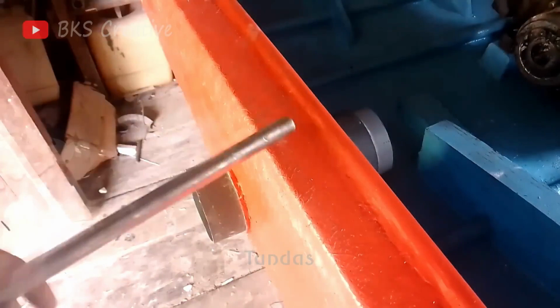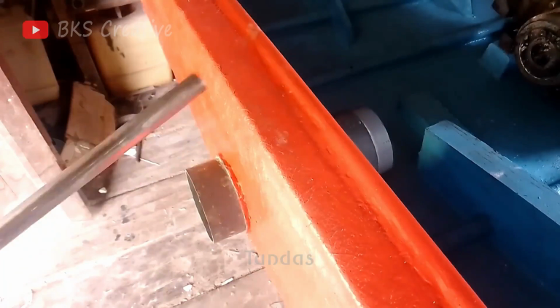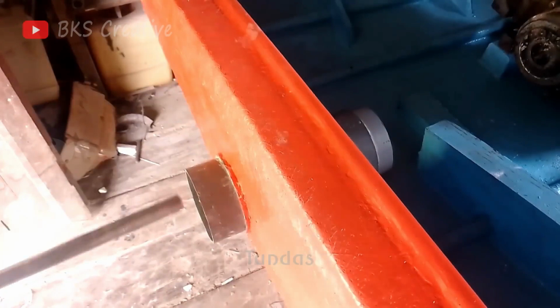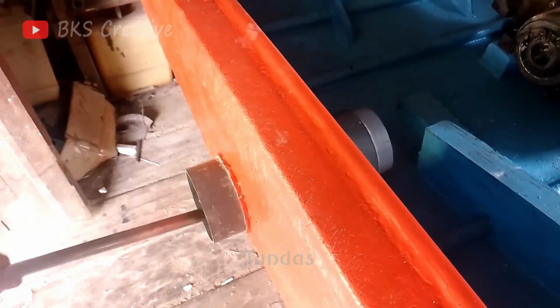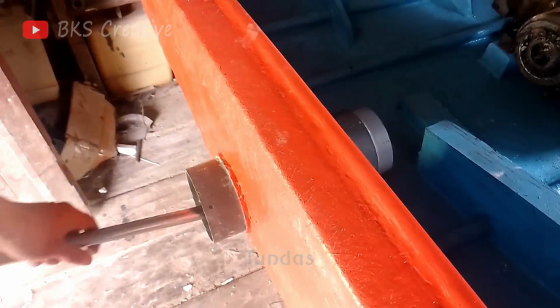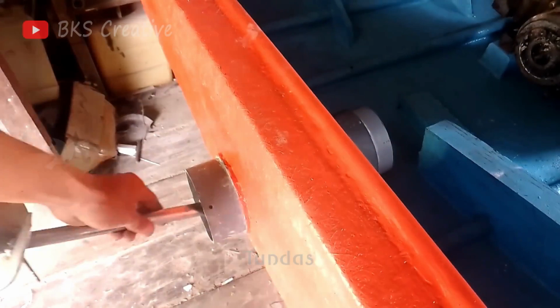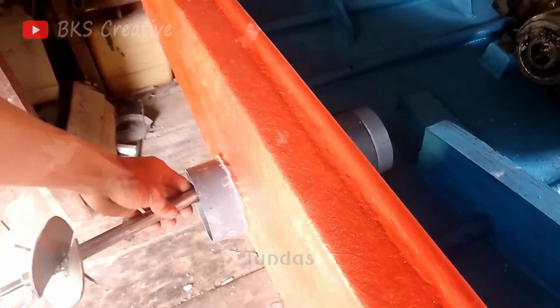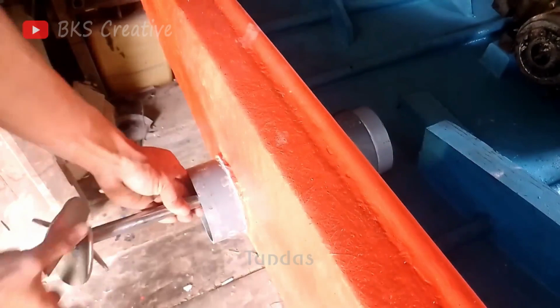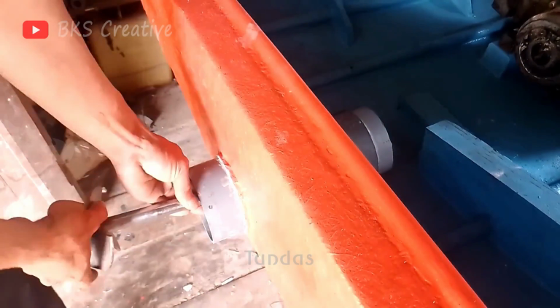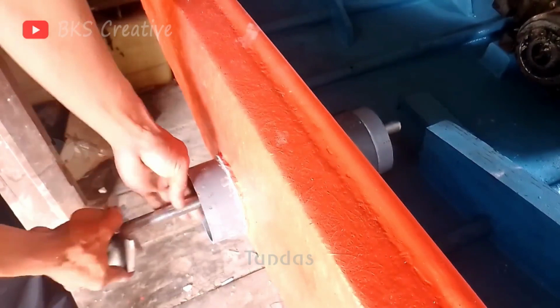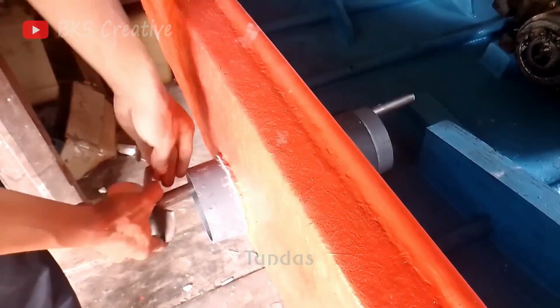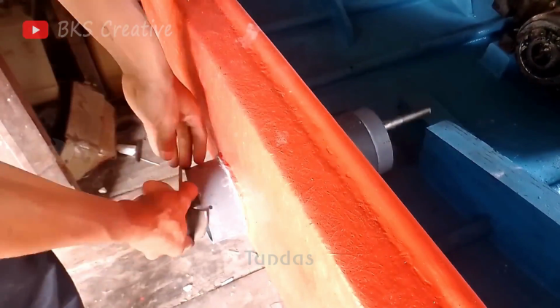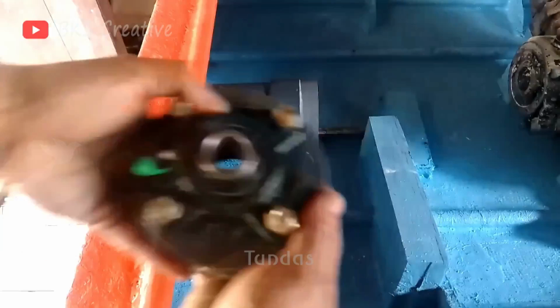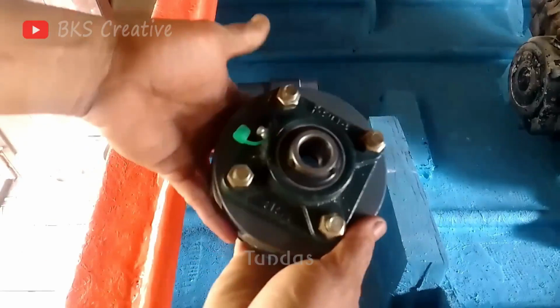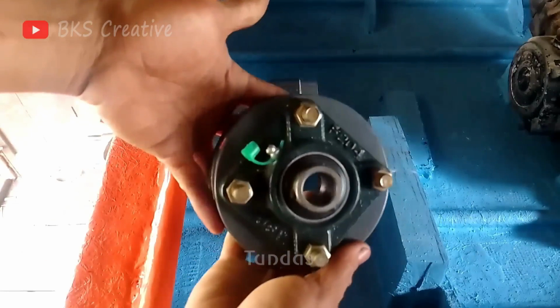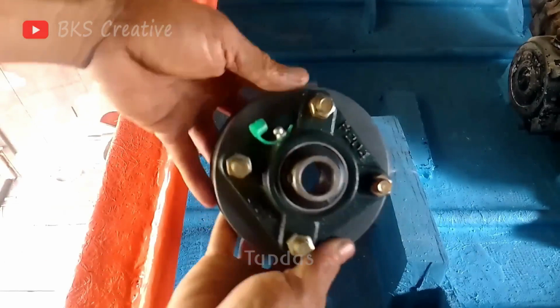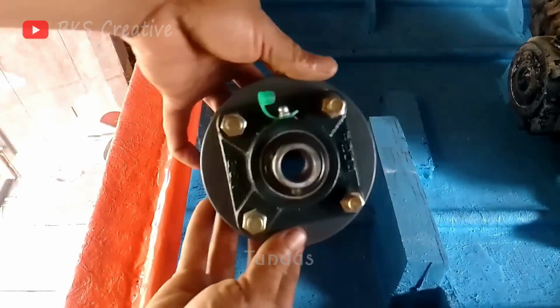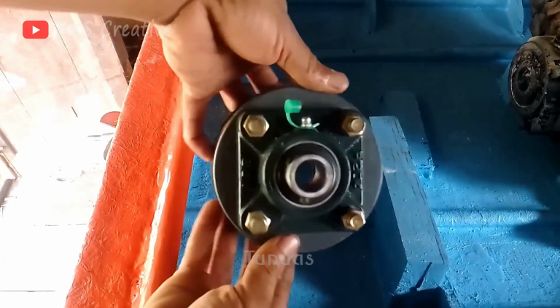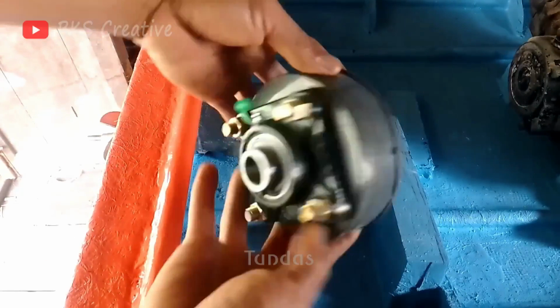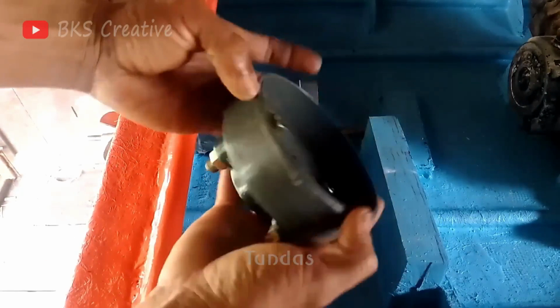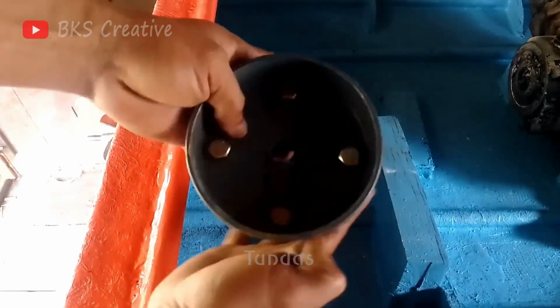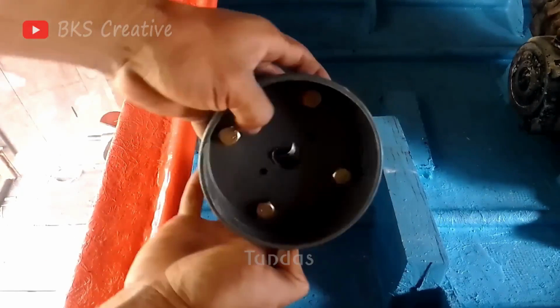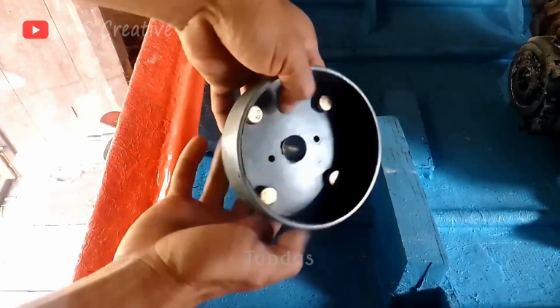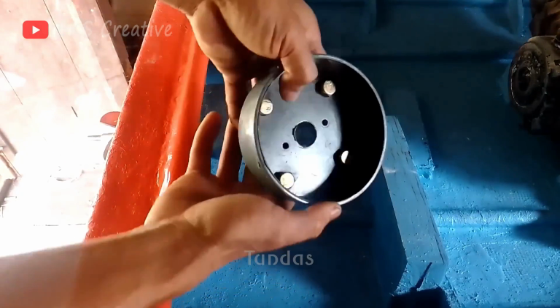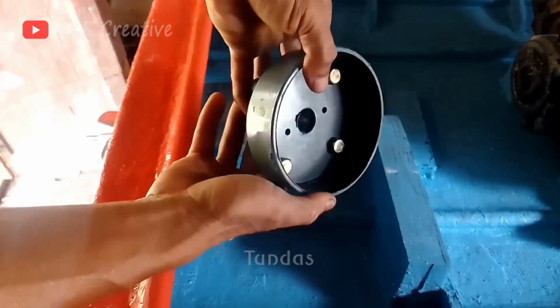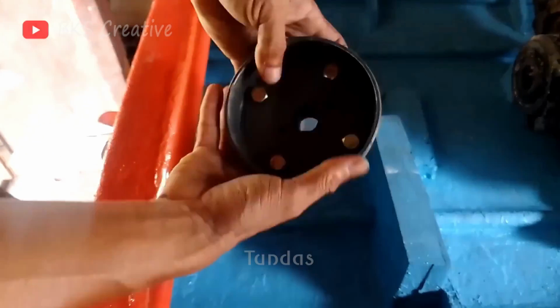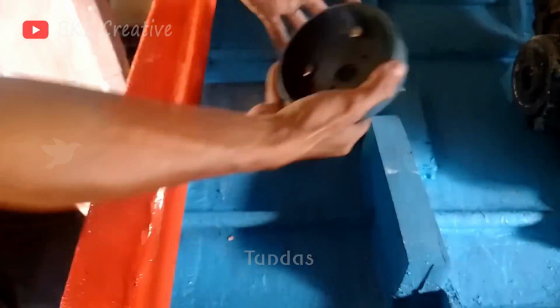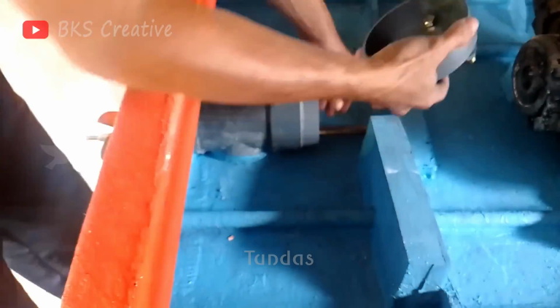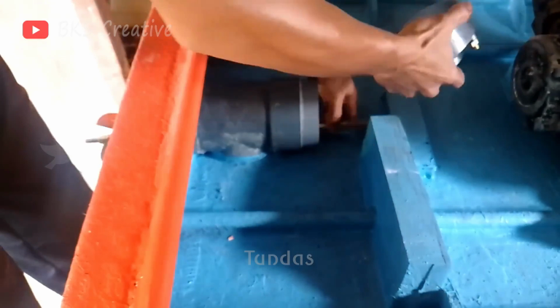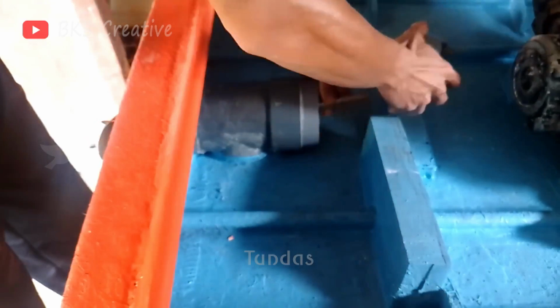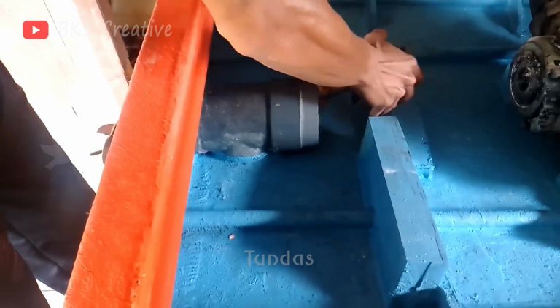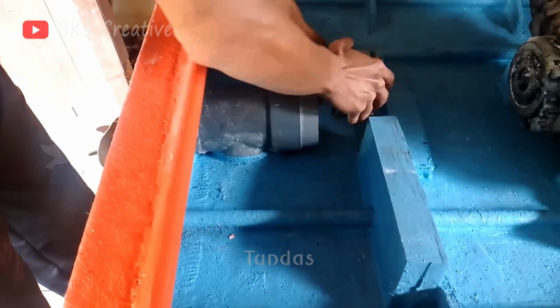Next, we install the engine components on the back of the boat and securely fasten each part.